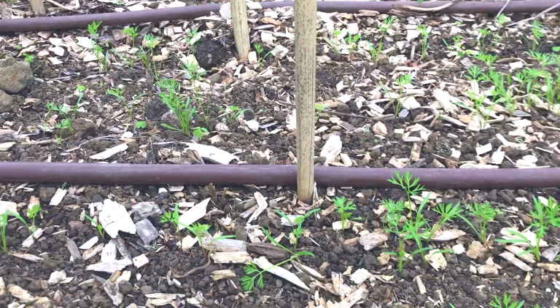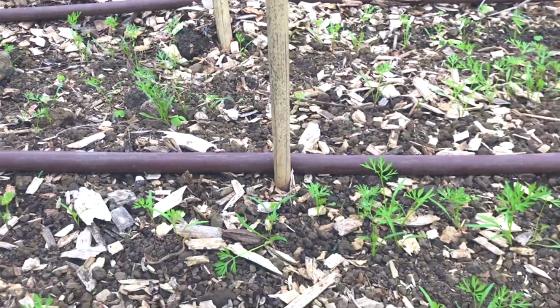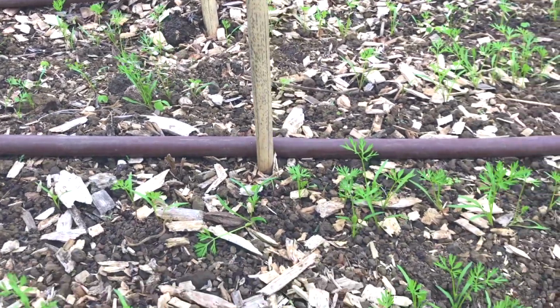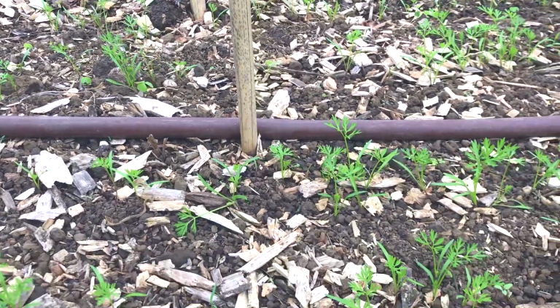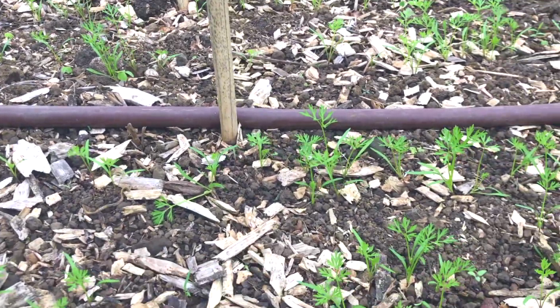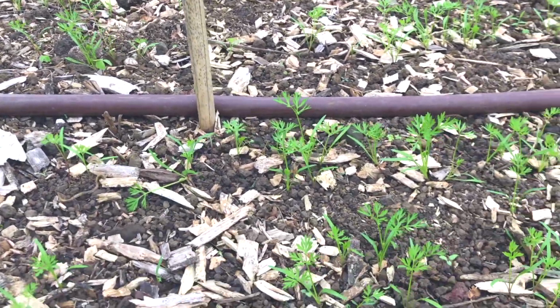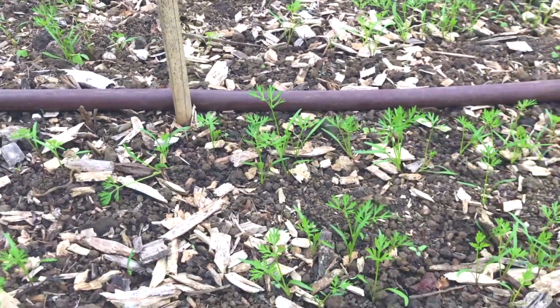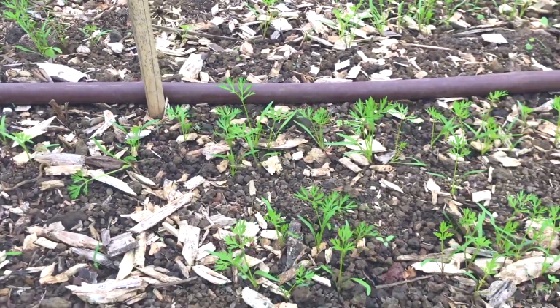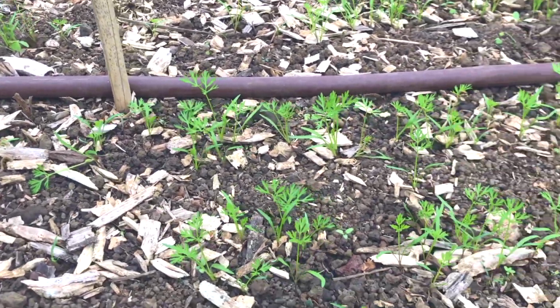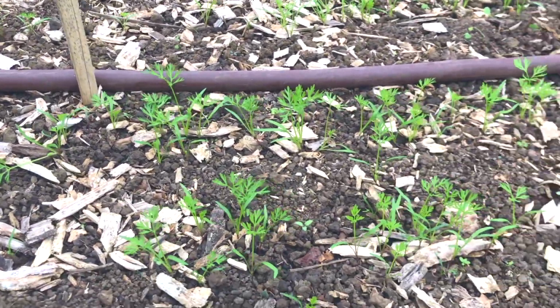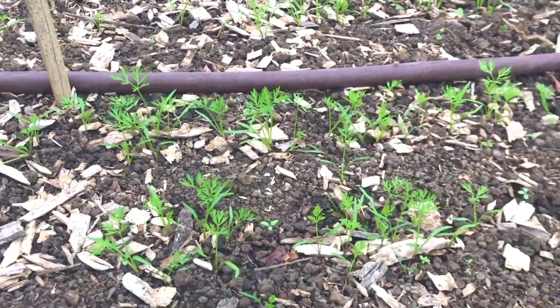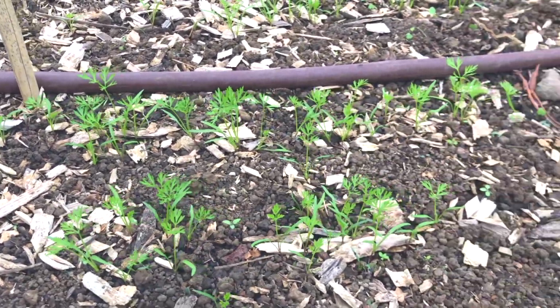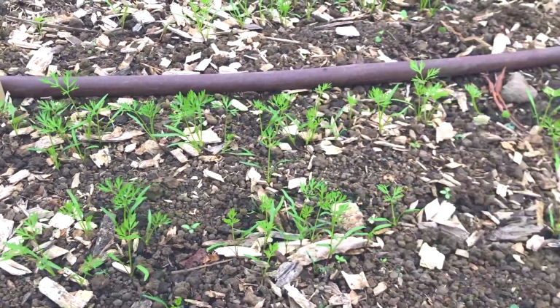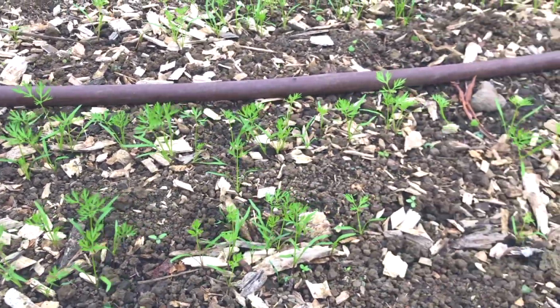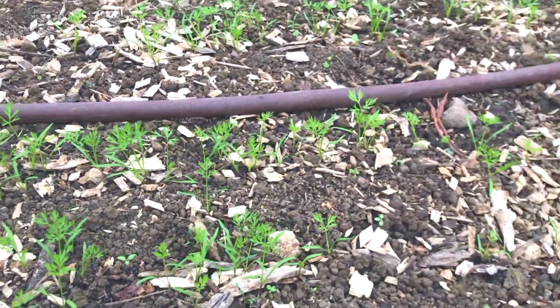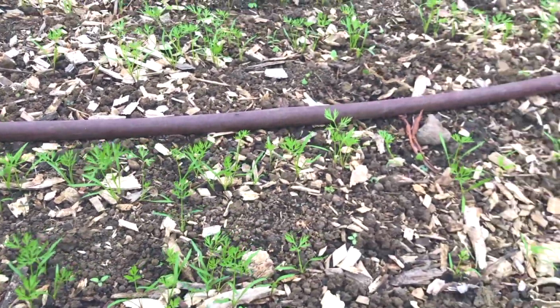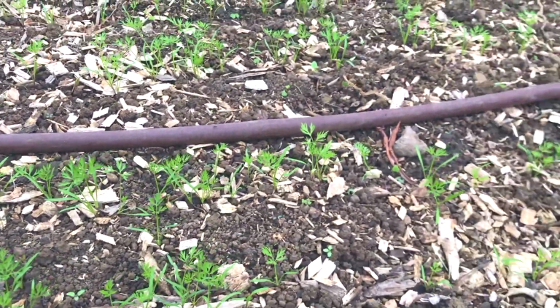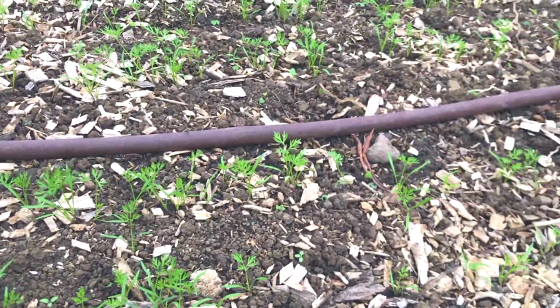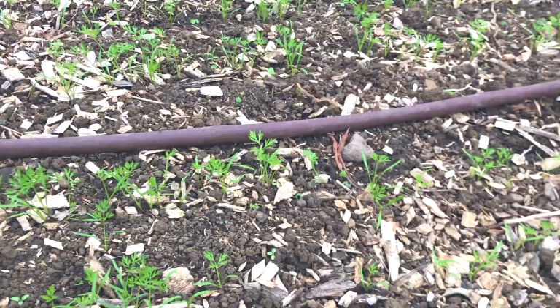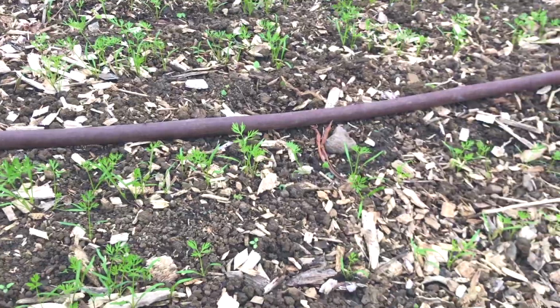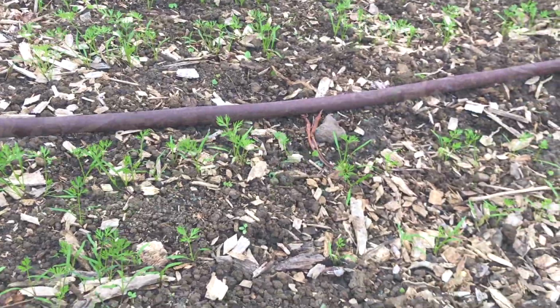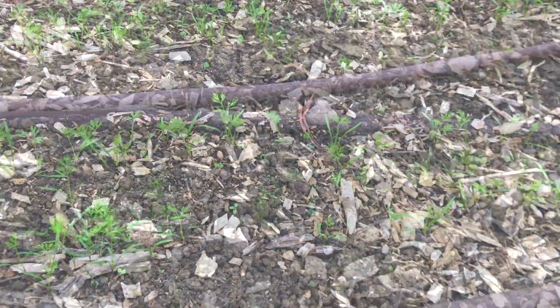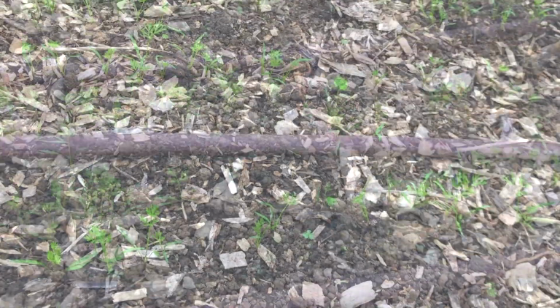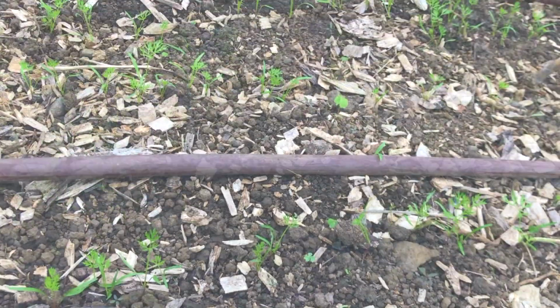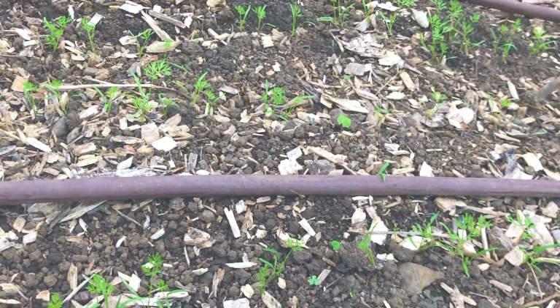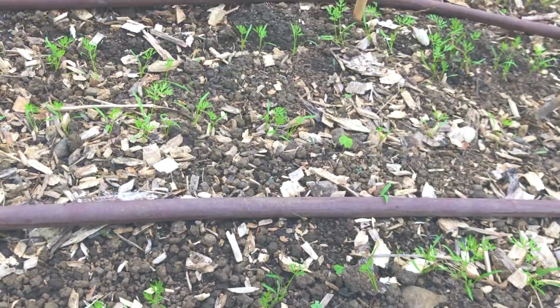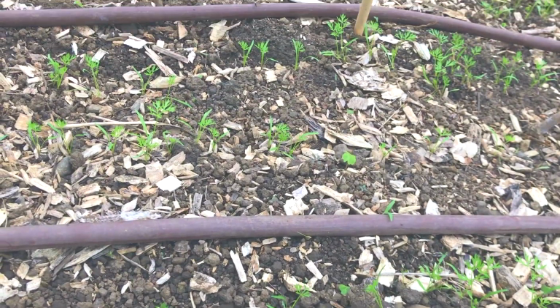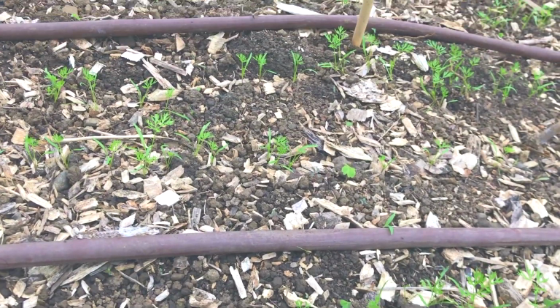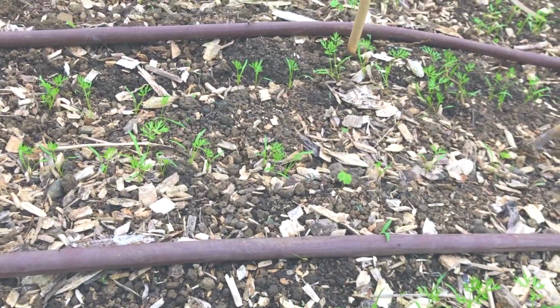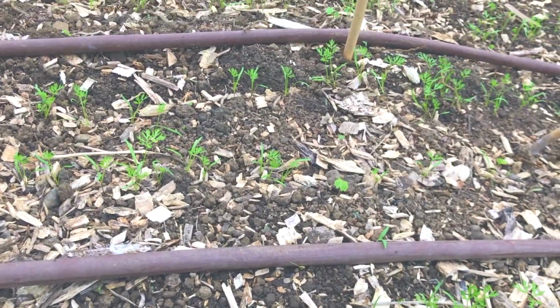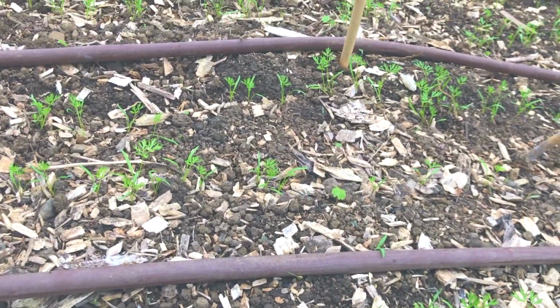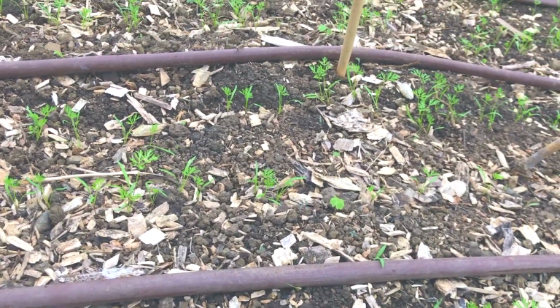Here we are 19 days after sowing seed — we've got really even germination. This is going to be a really nice bed of carrots.